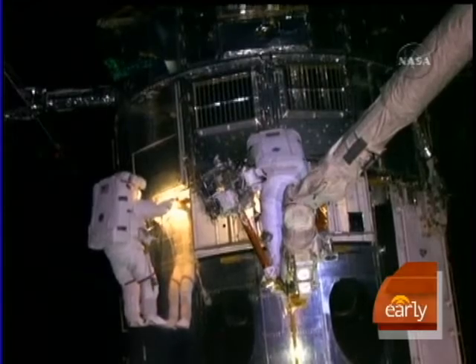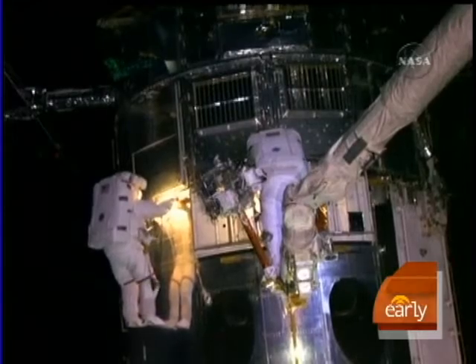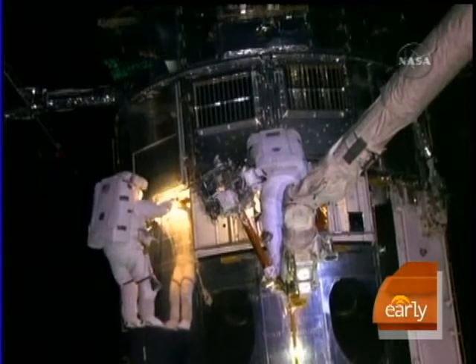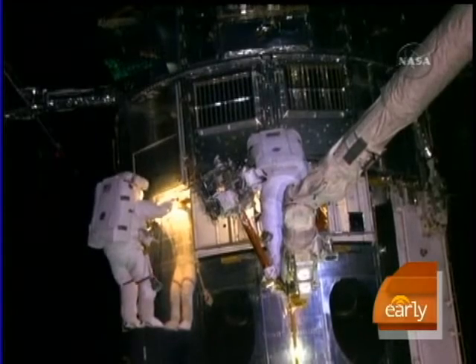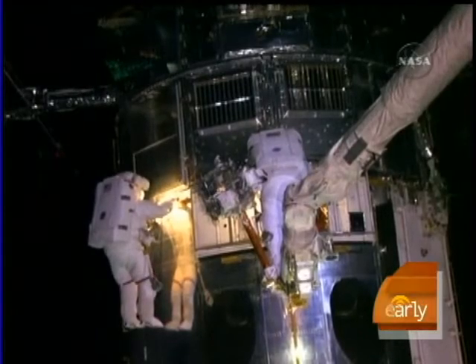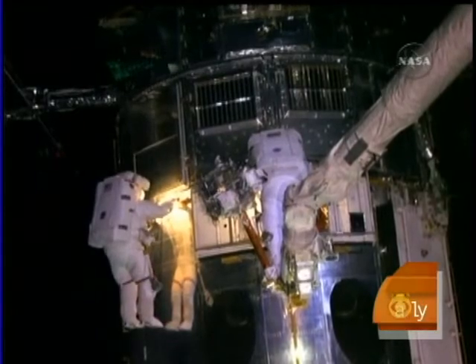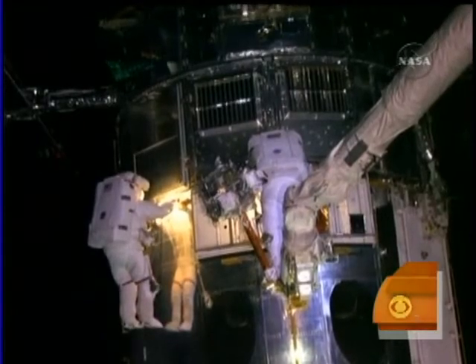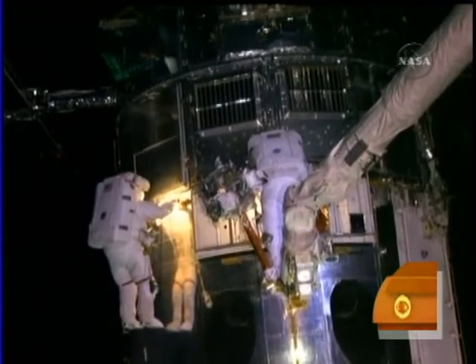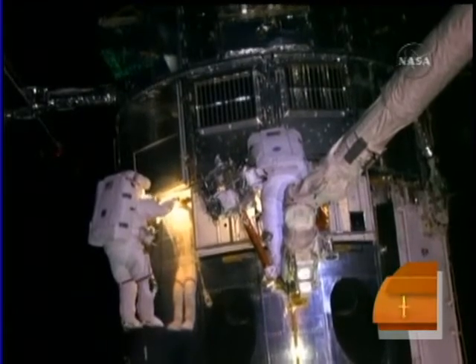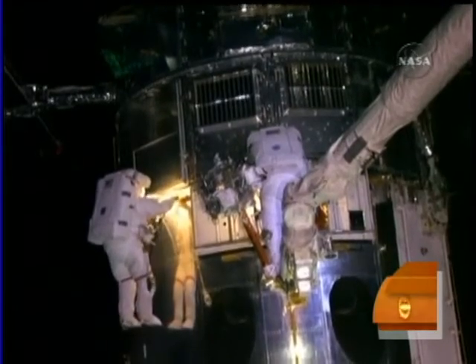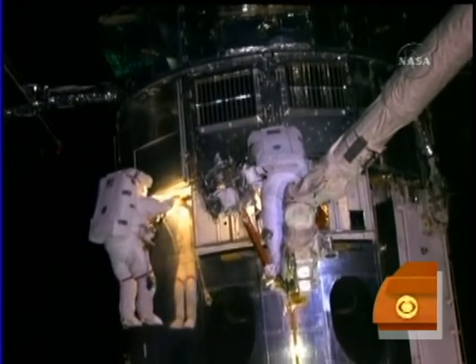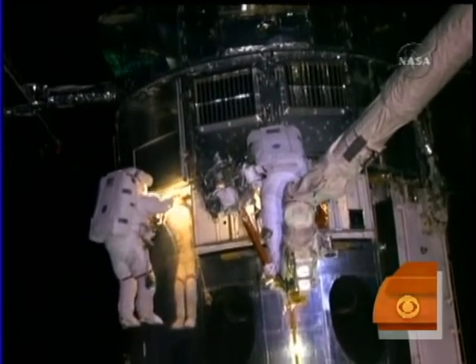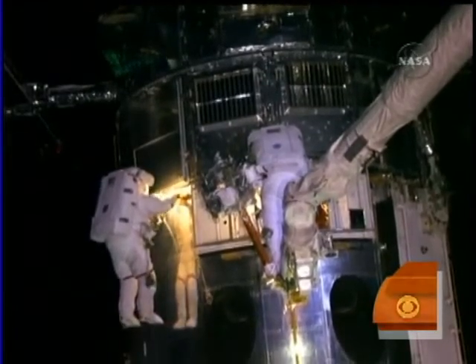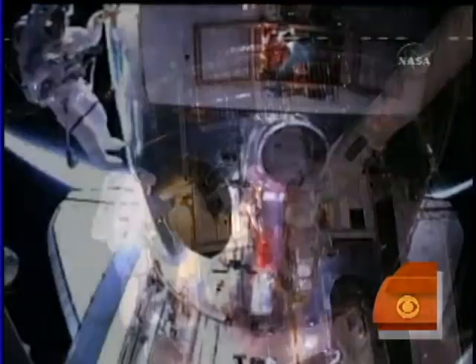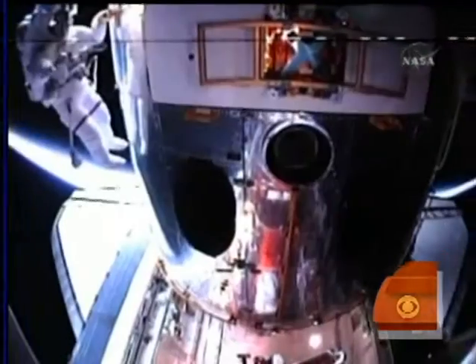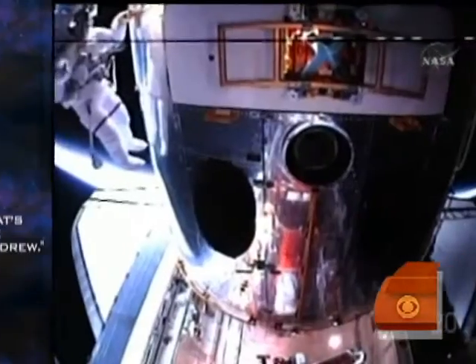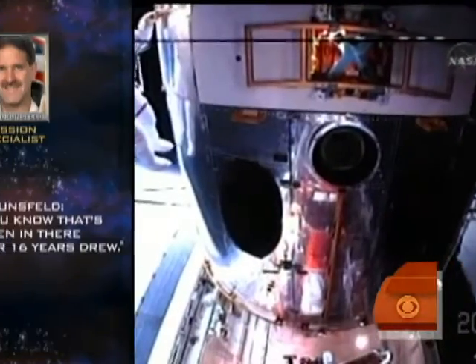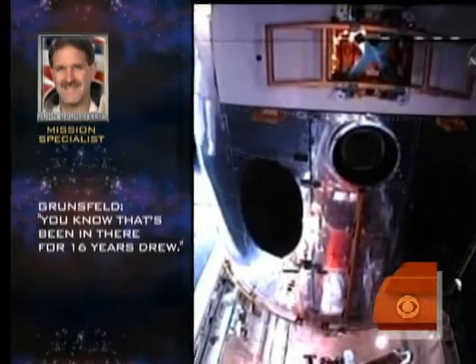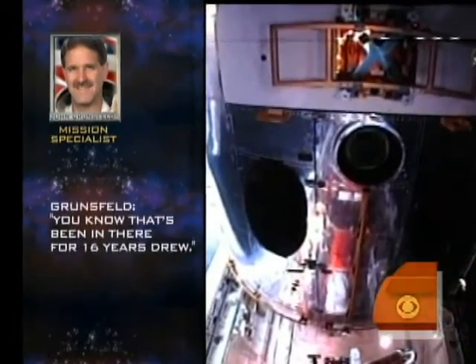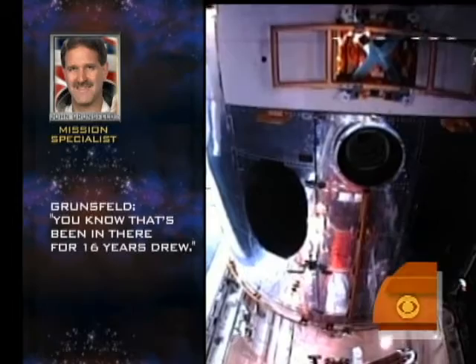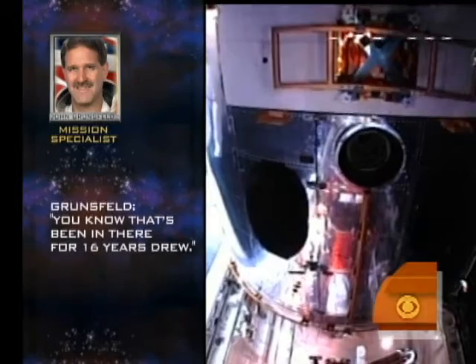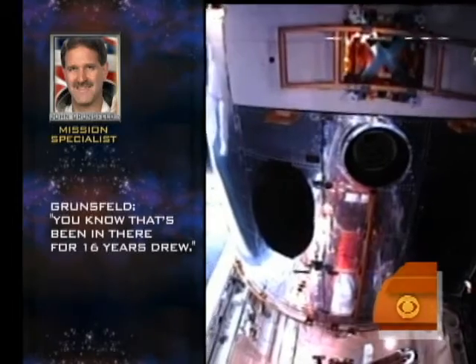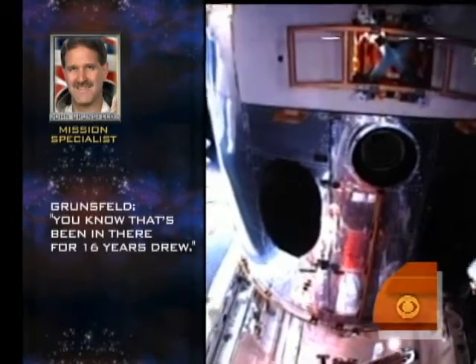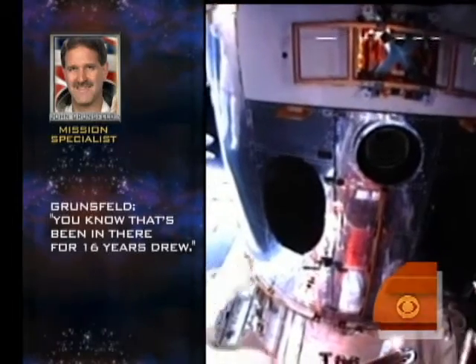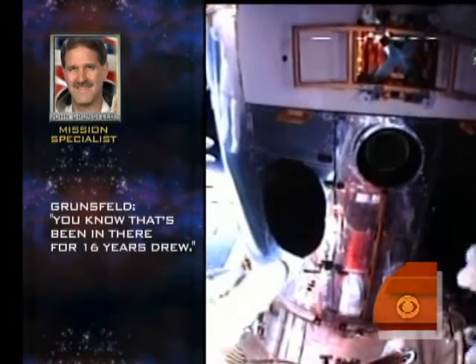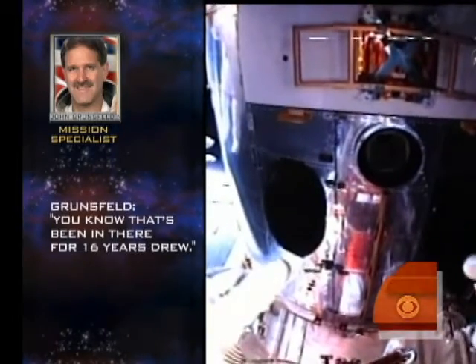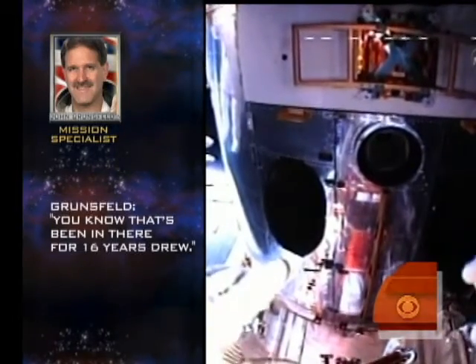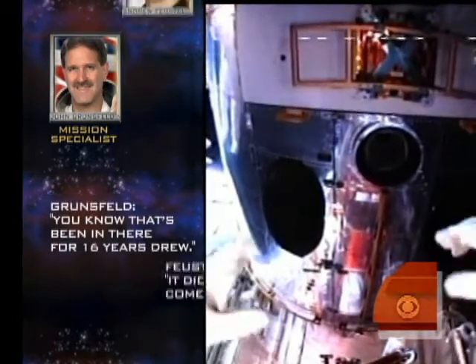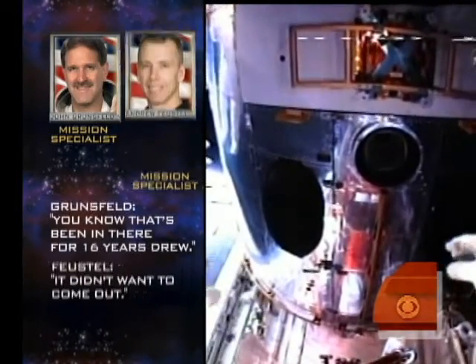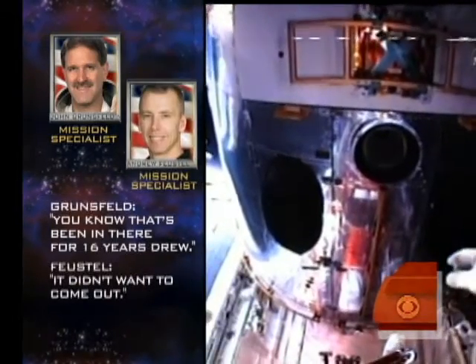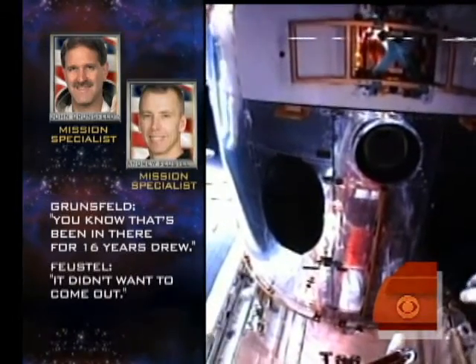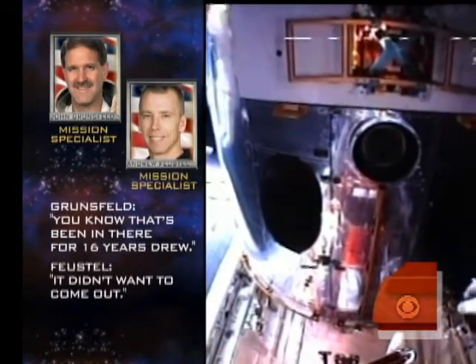The moment of tension was not lost on the crew. 'This has been in there for 16 years, Drew. It didn't want to come out.'